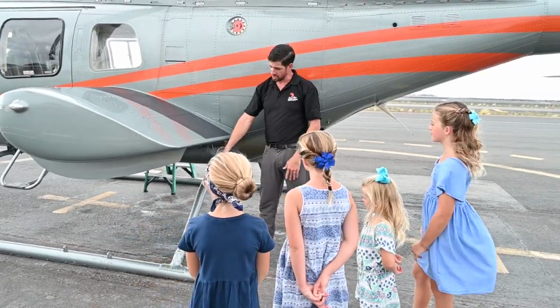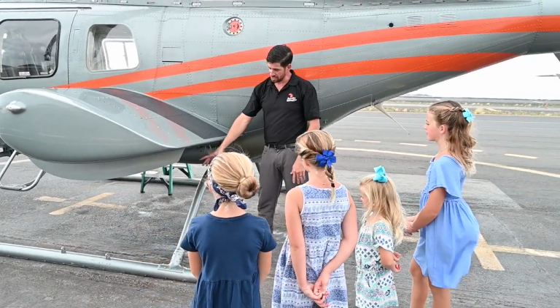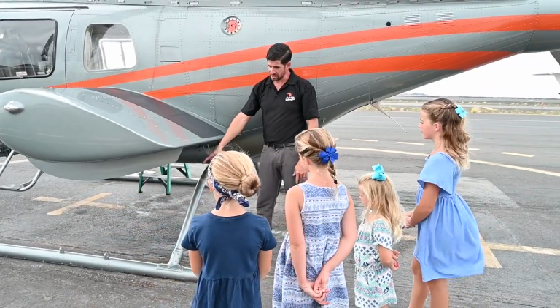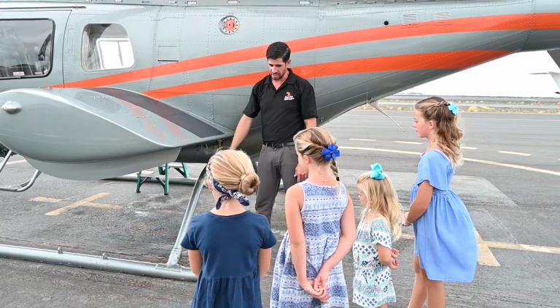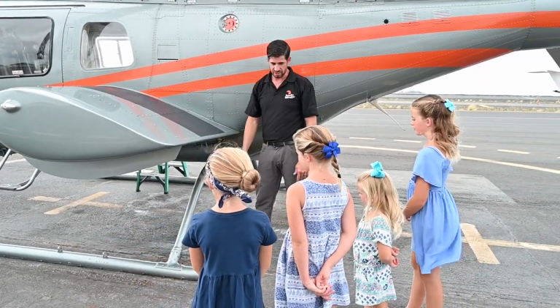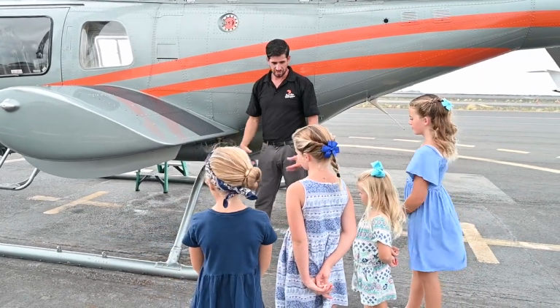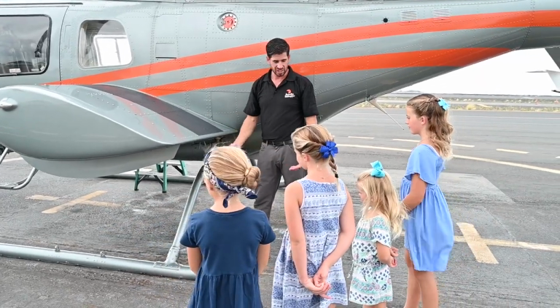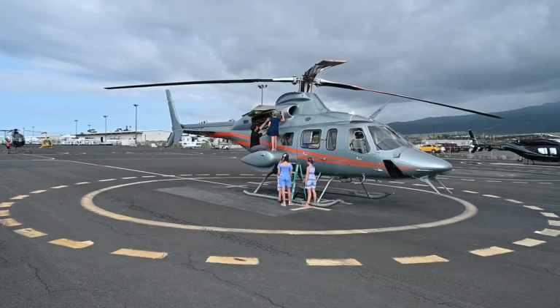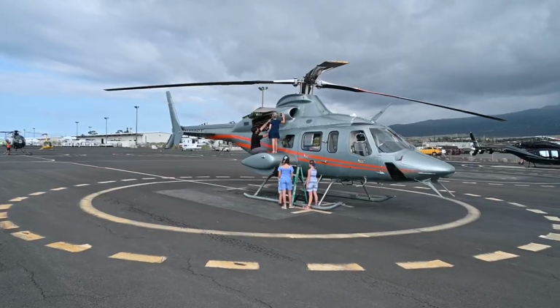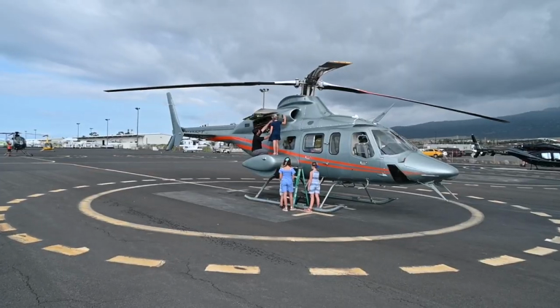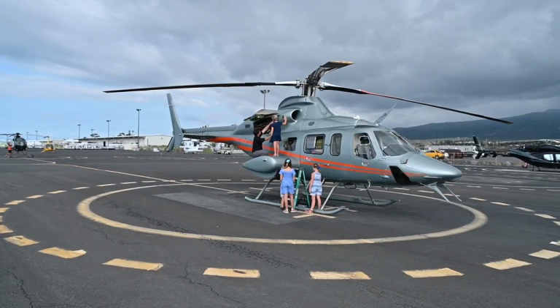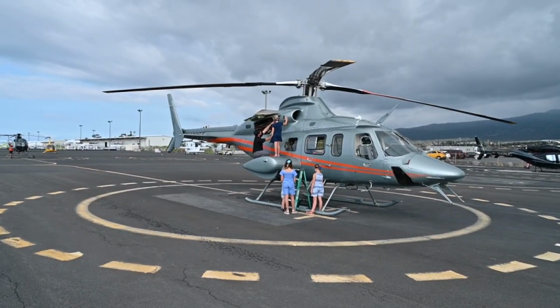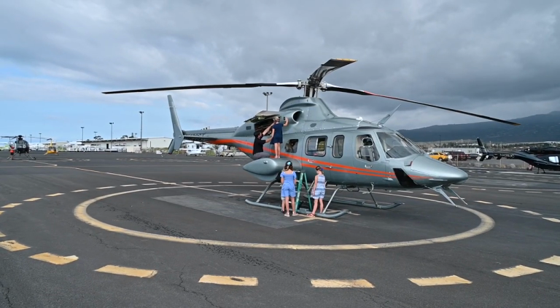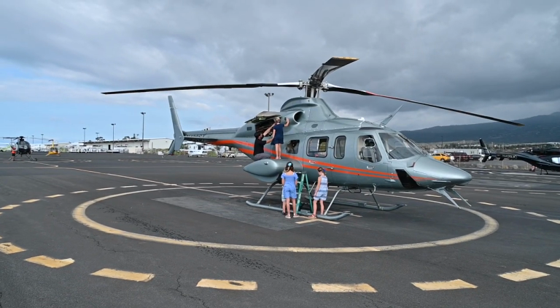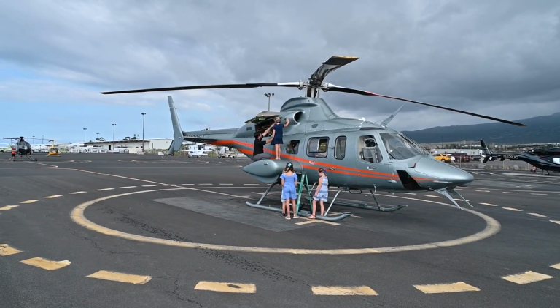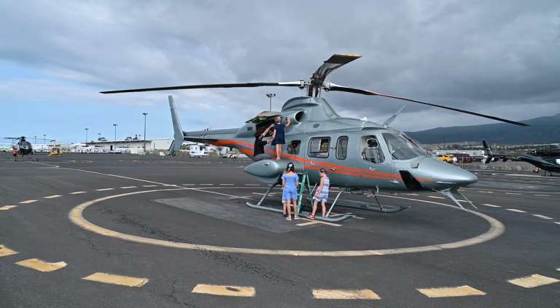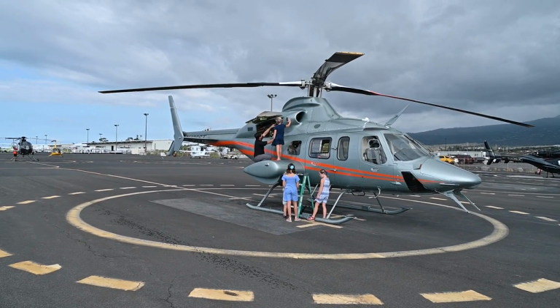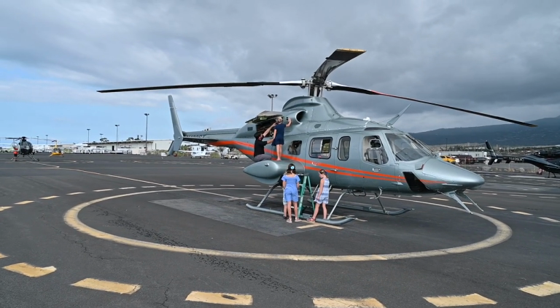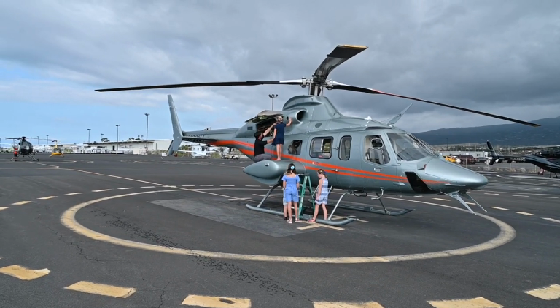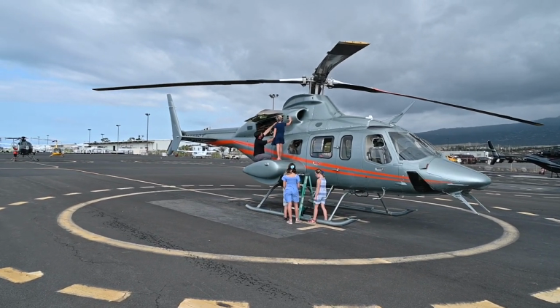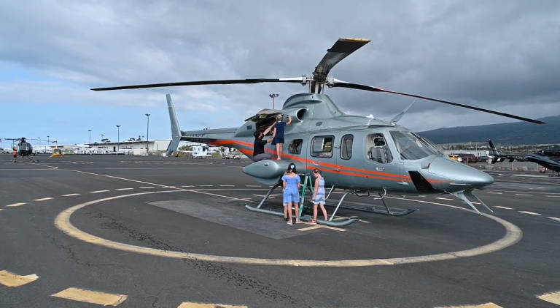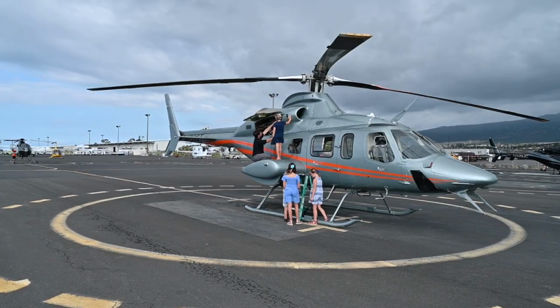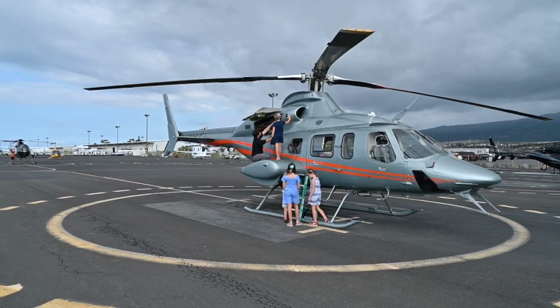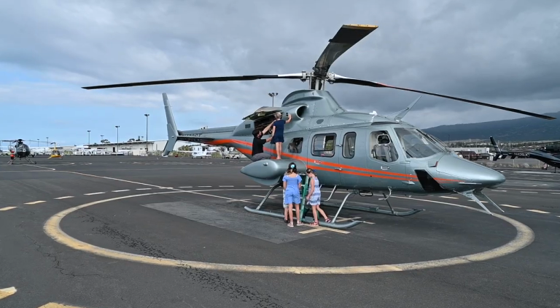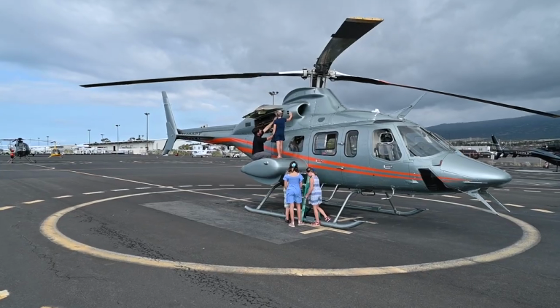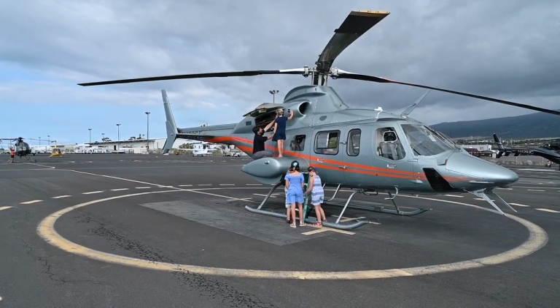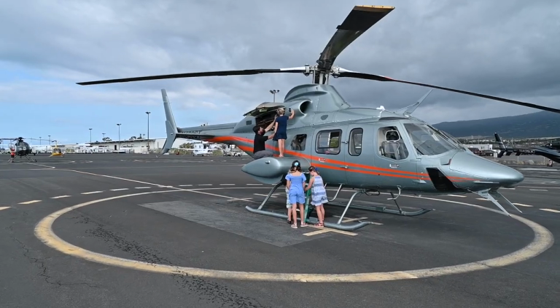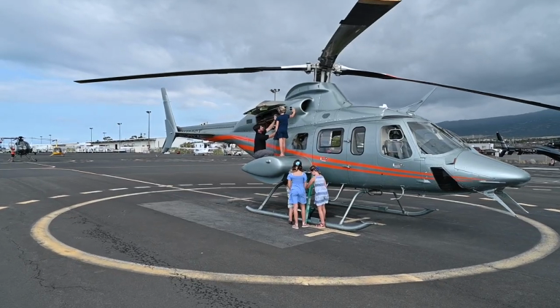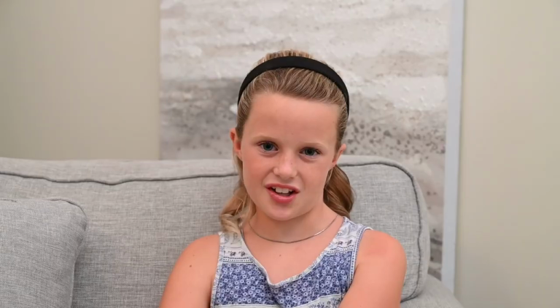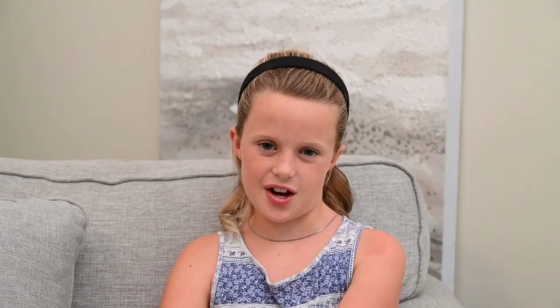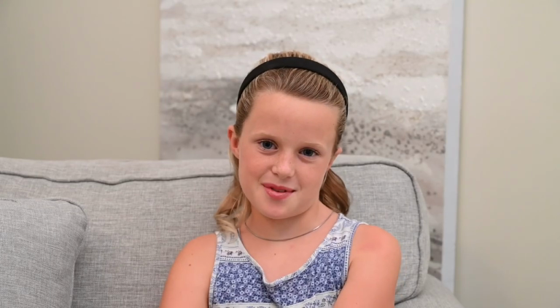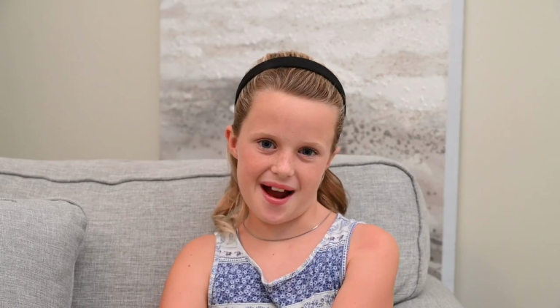Justin let me sit in his pilot seat. Then I really felt like a helicopter pilot.